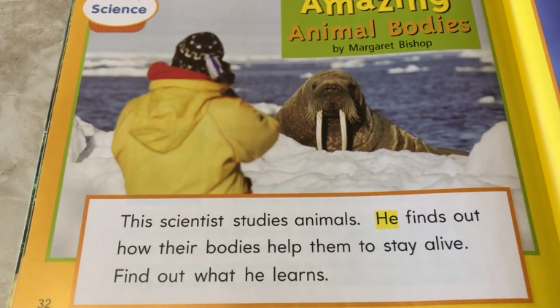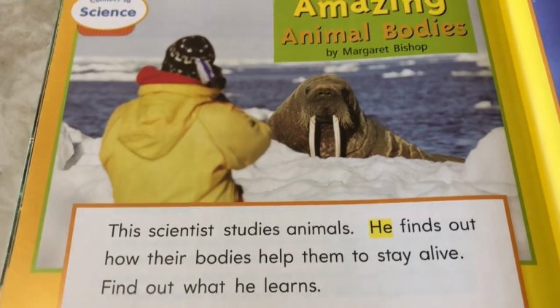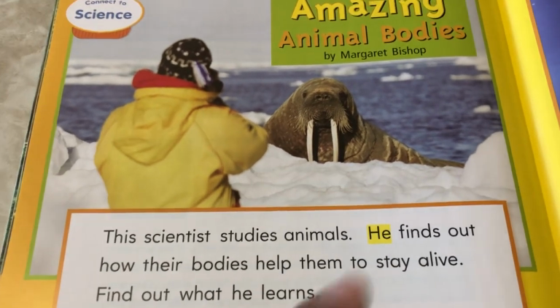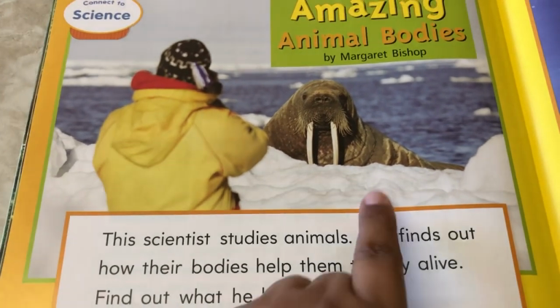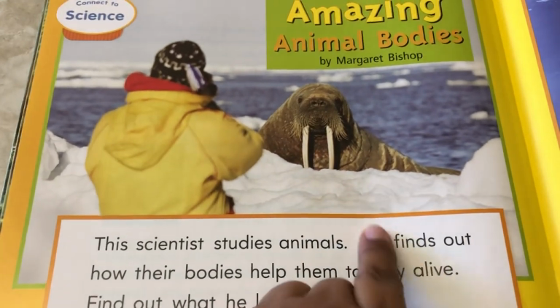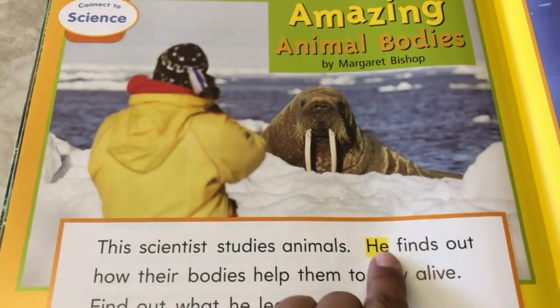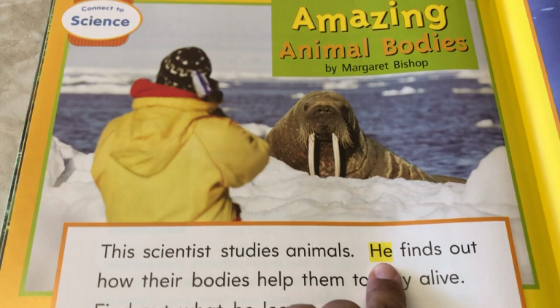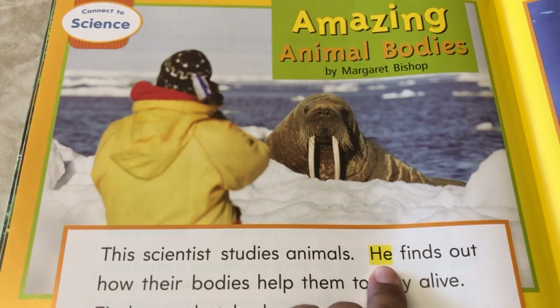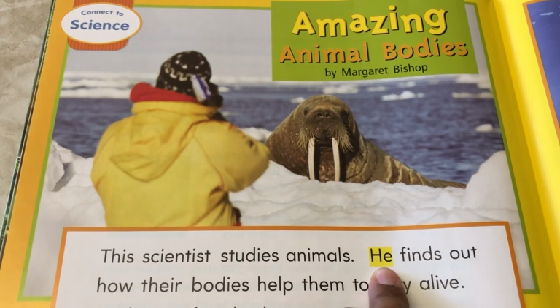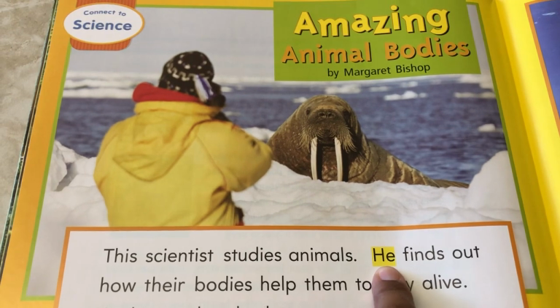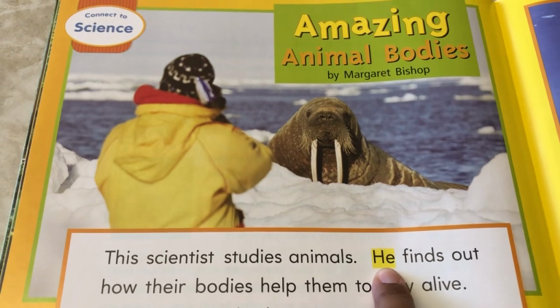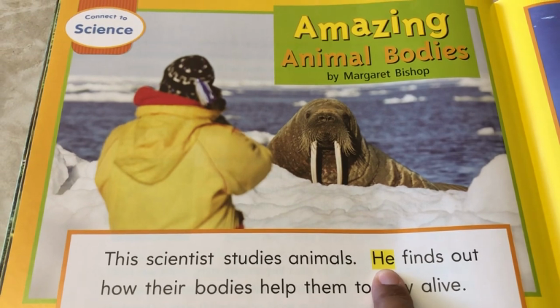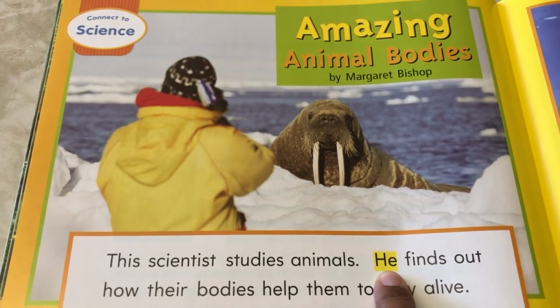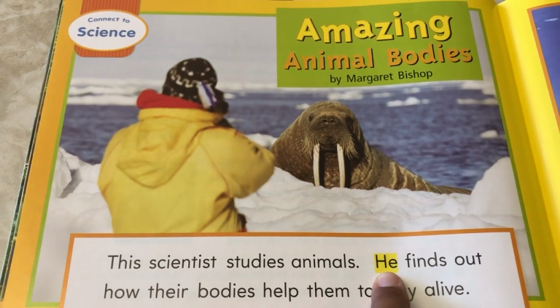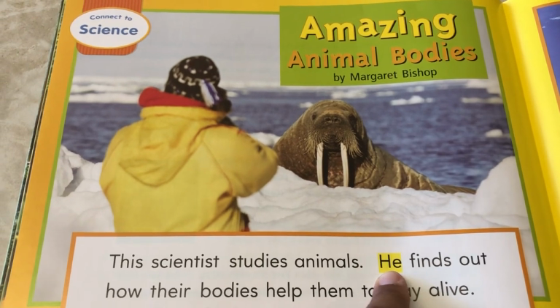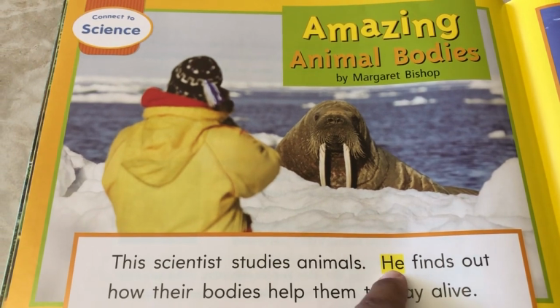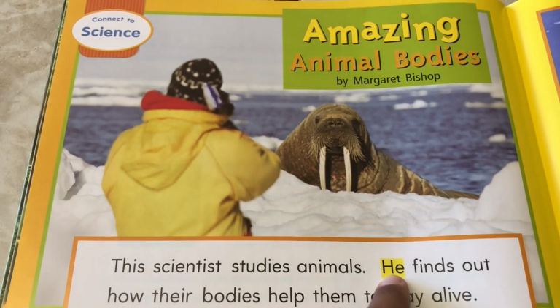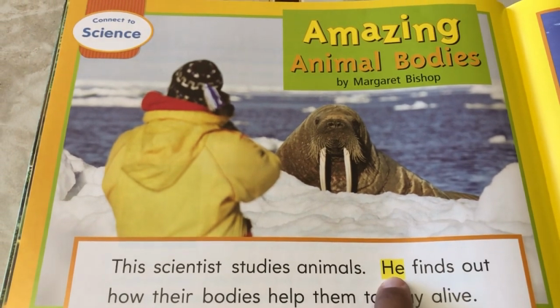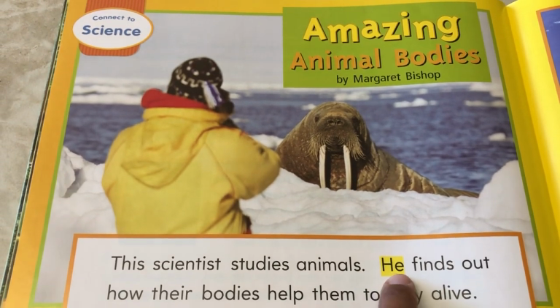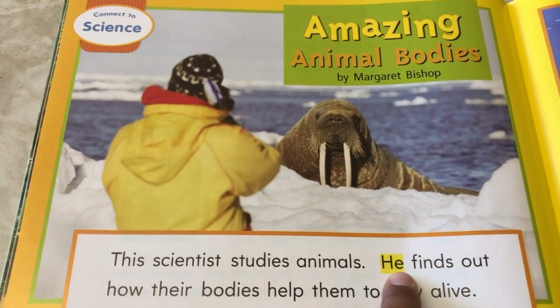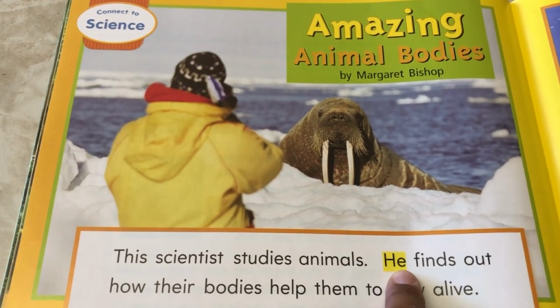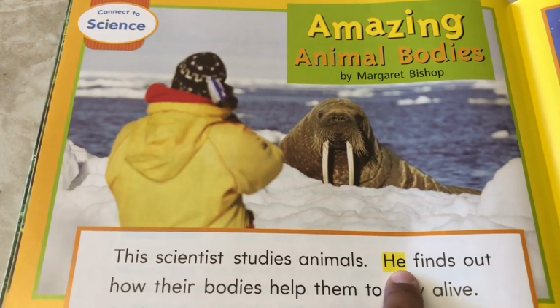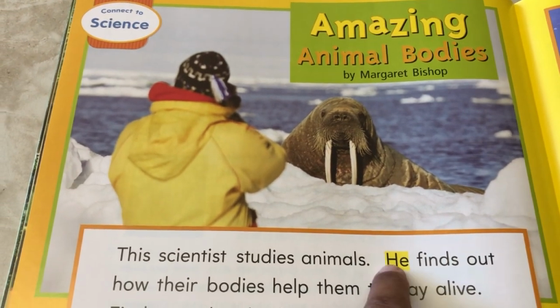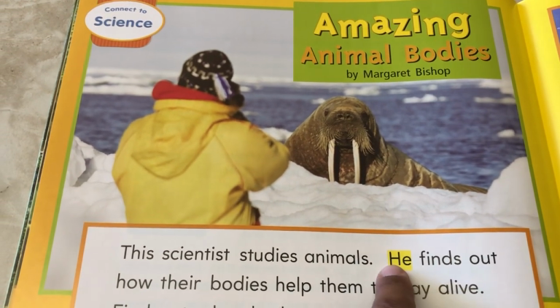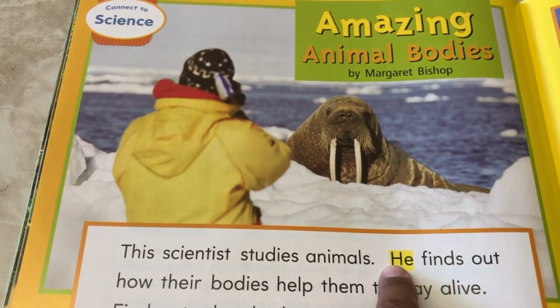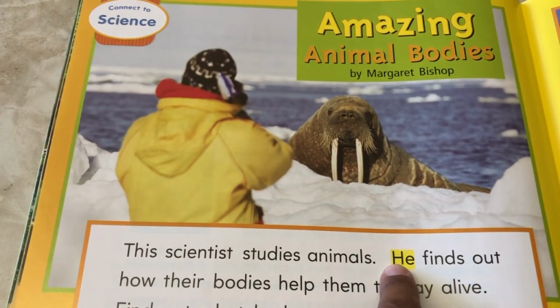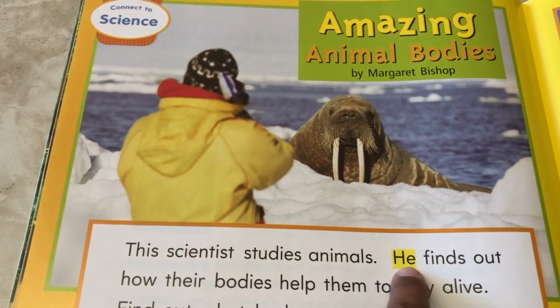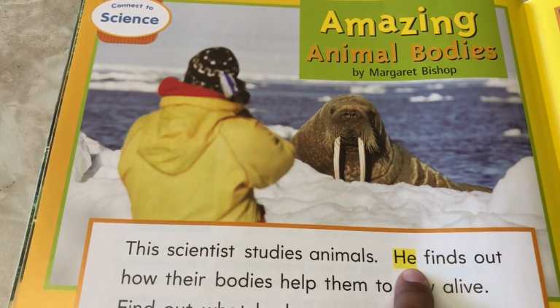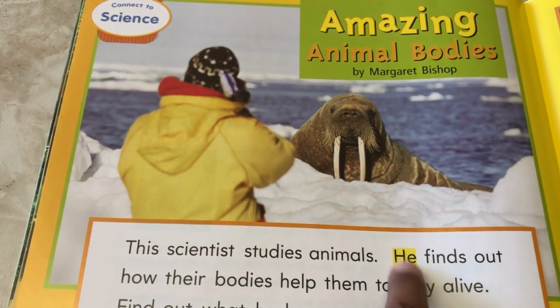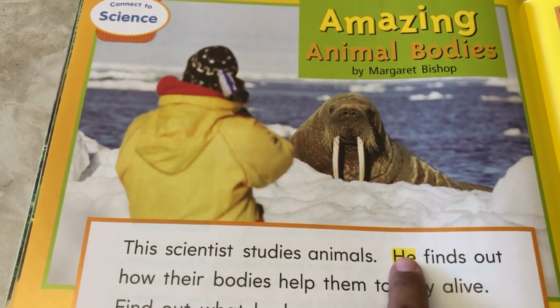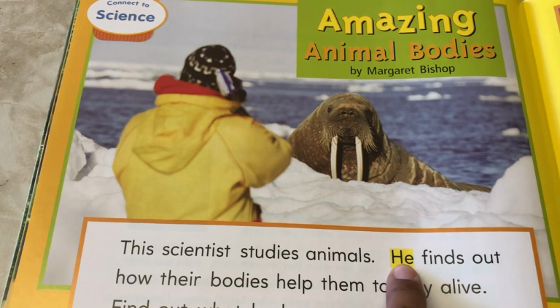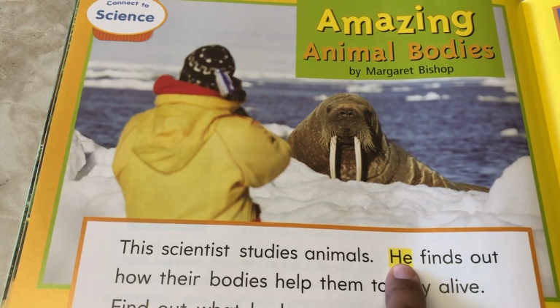Look, there's one of your words: He. H-E. Say it with me: H-E. He.